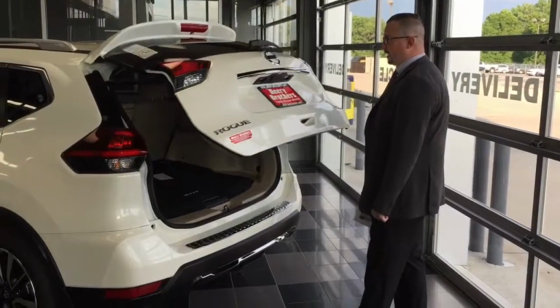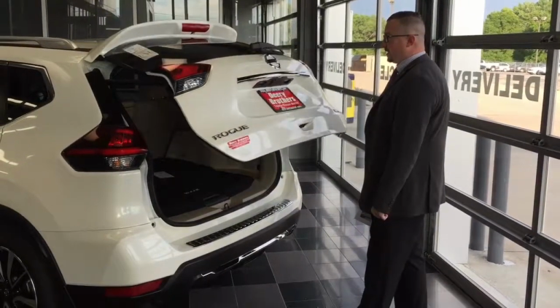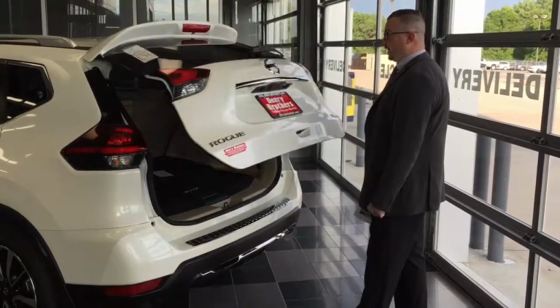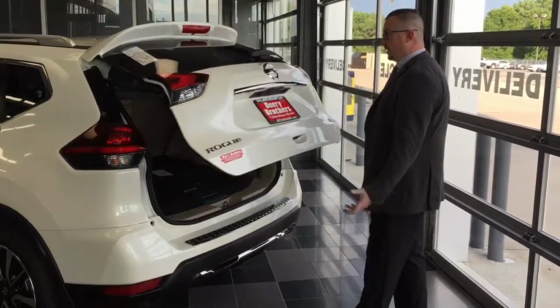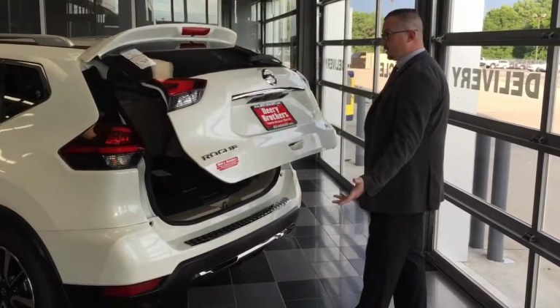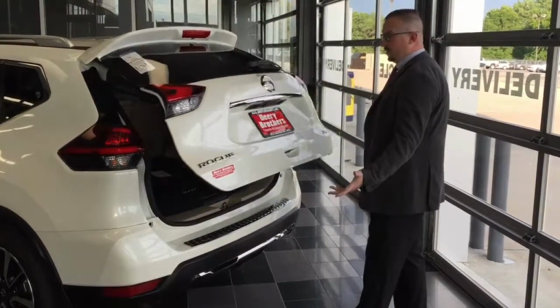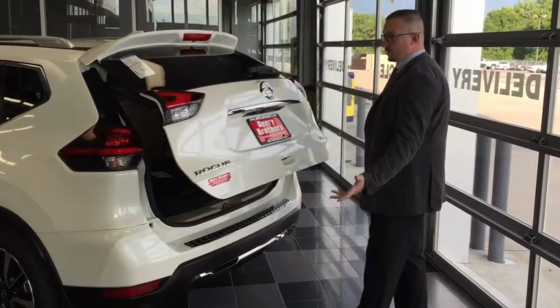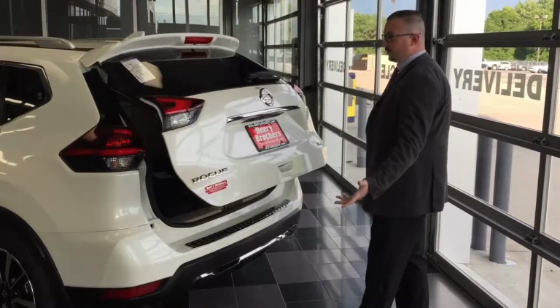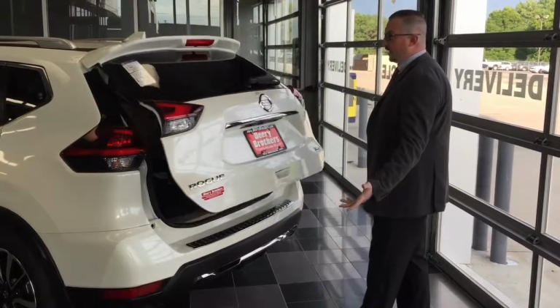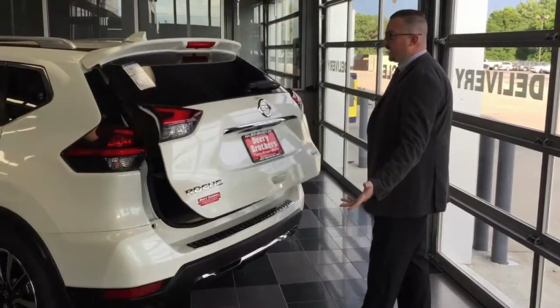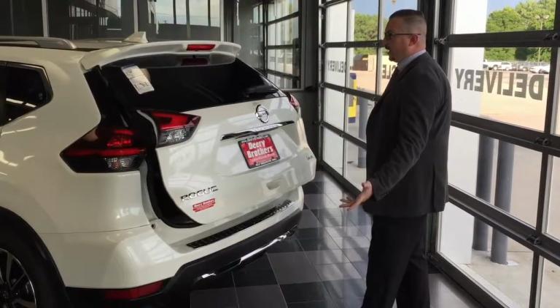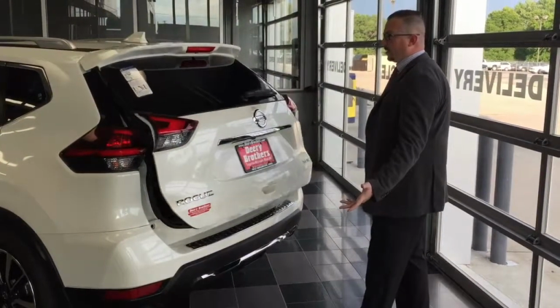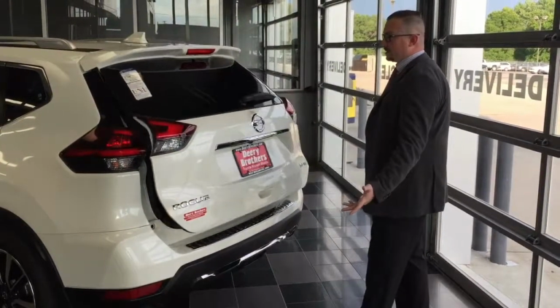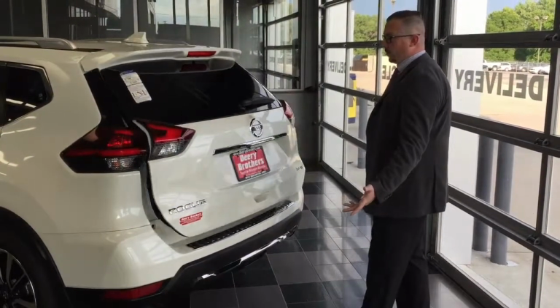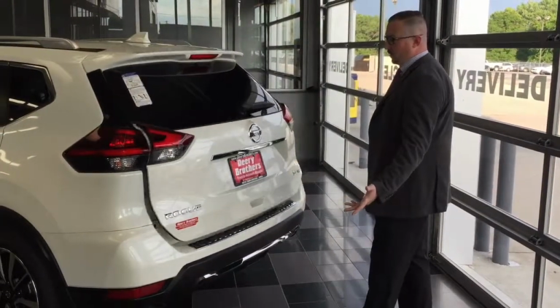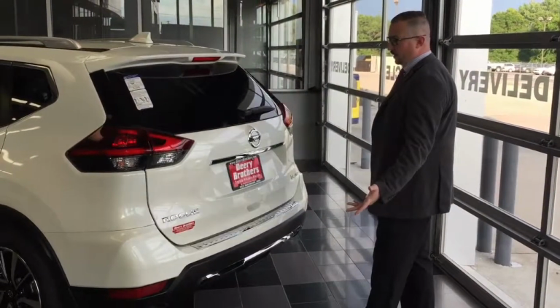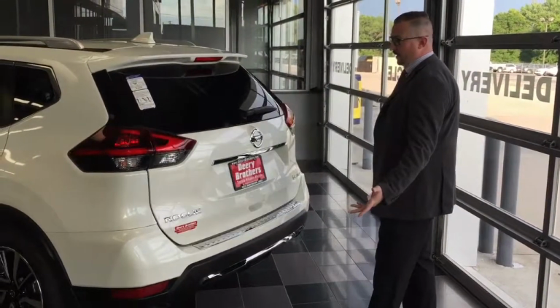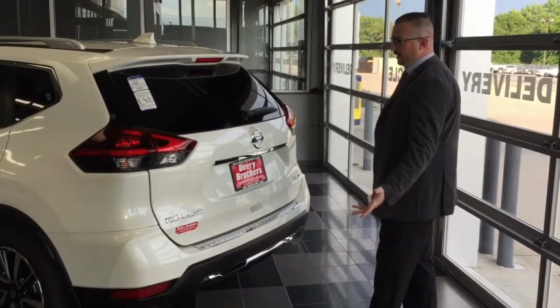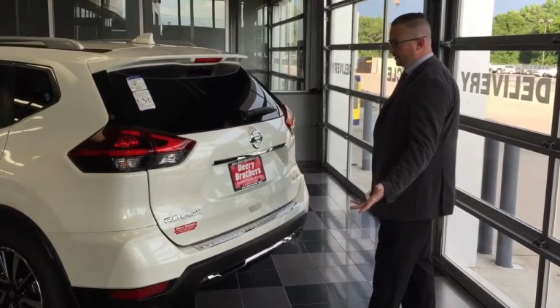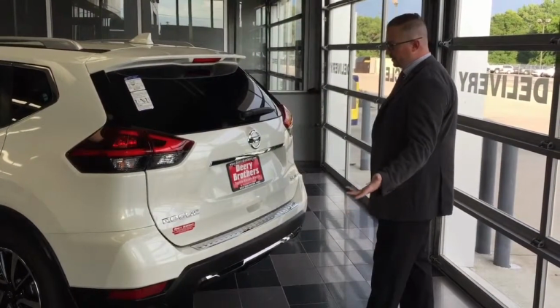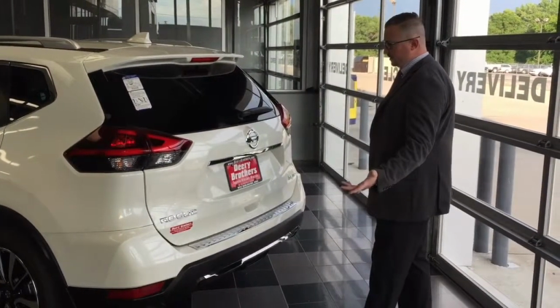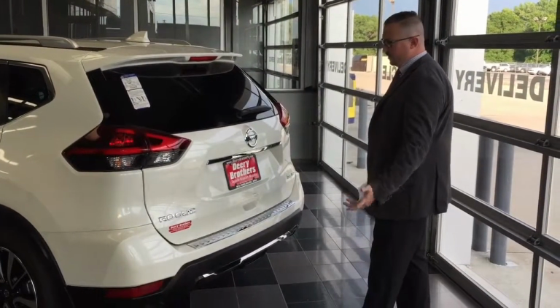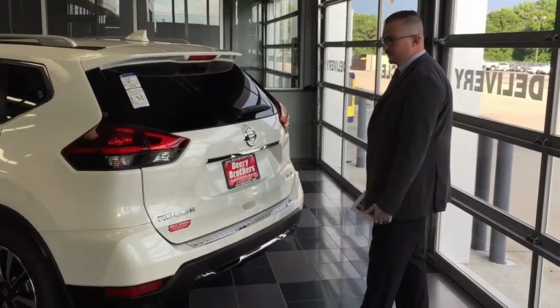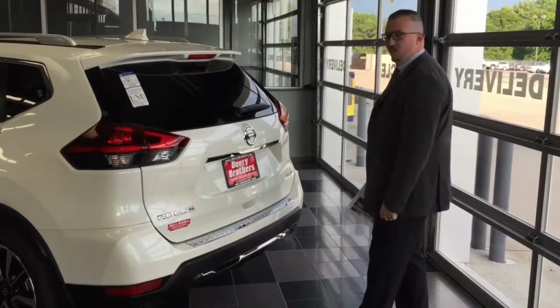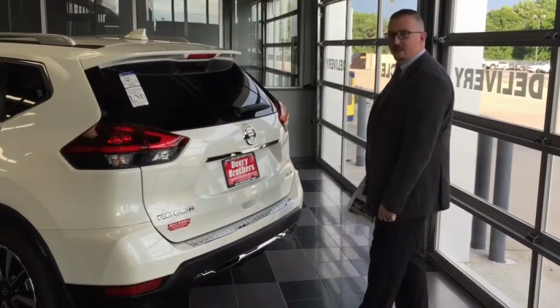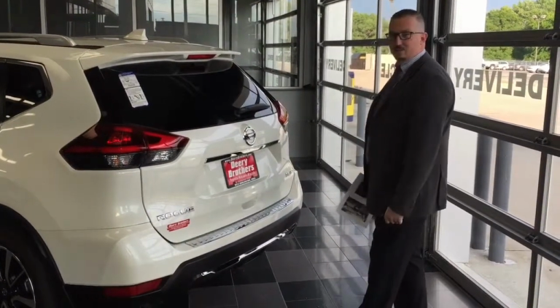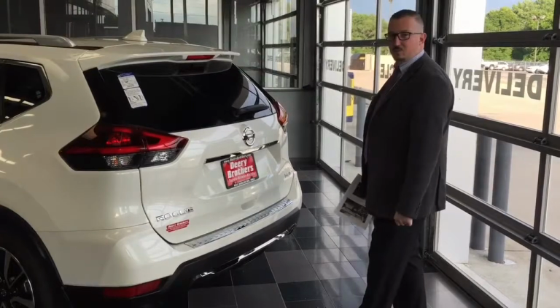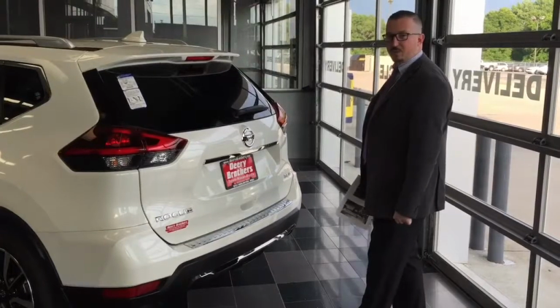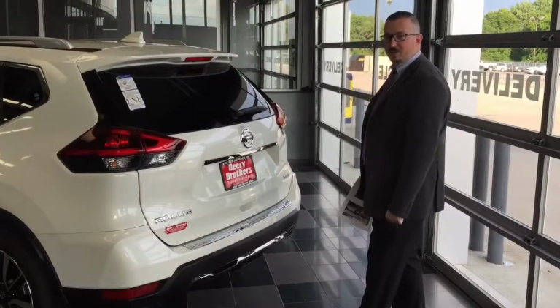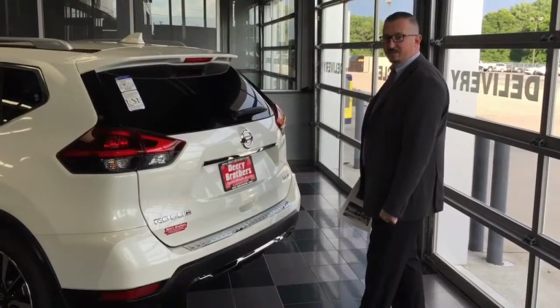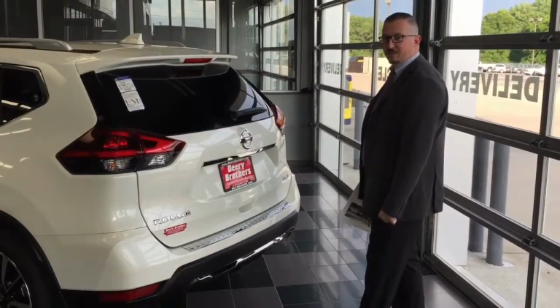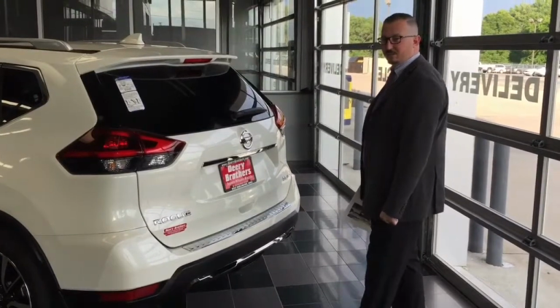To get this feature for eight grand less than one of our competitors, you can see why this is one of the best sellers.